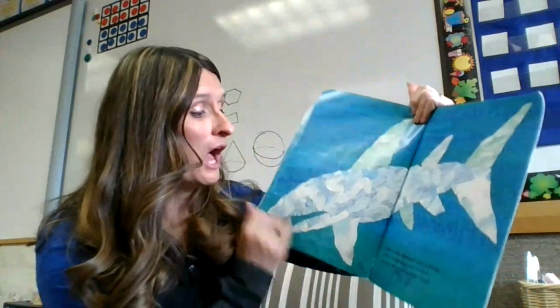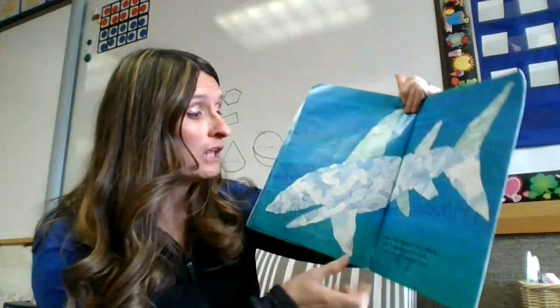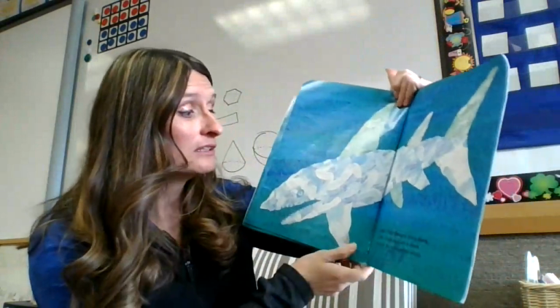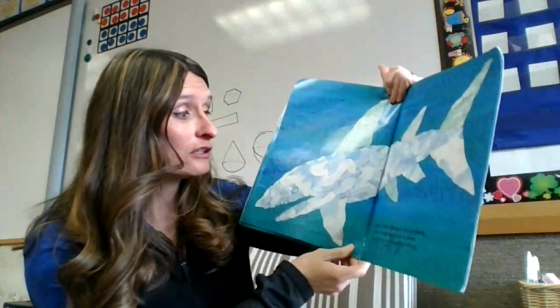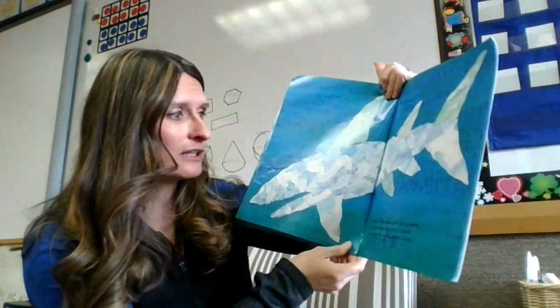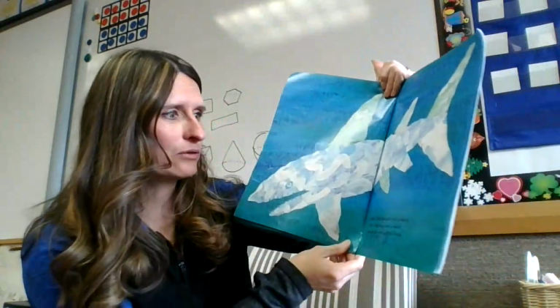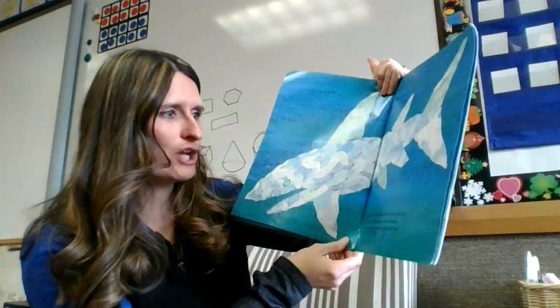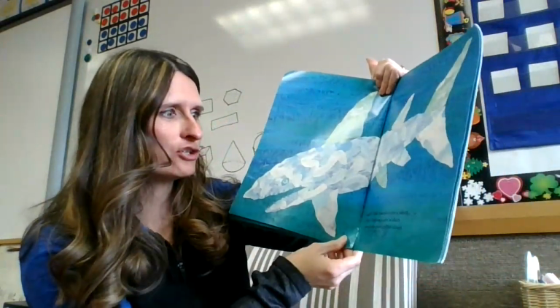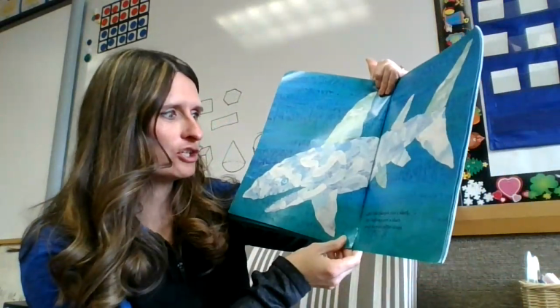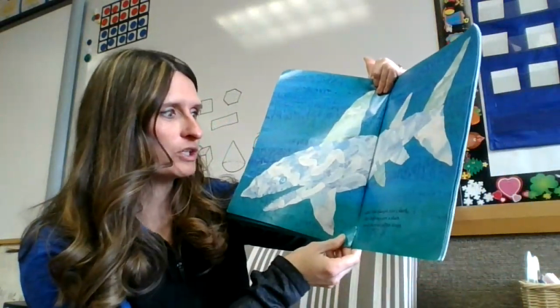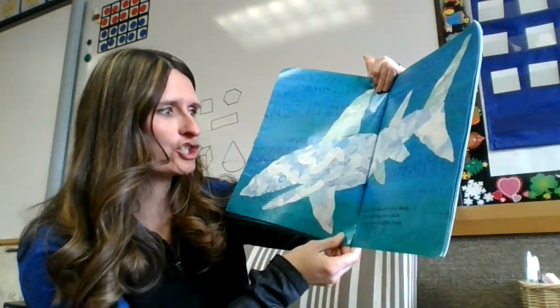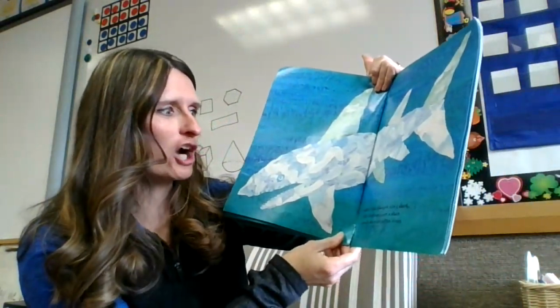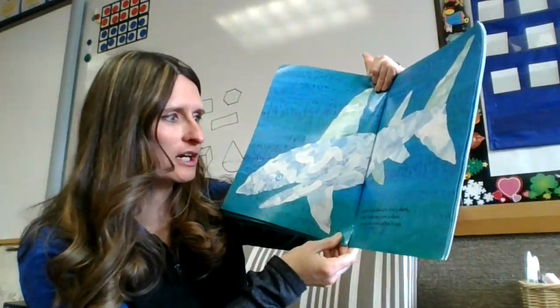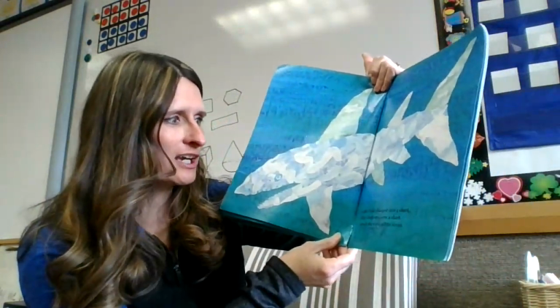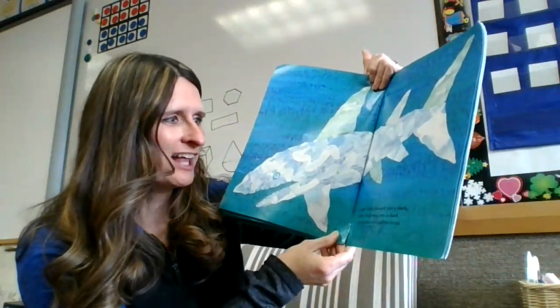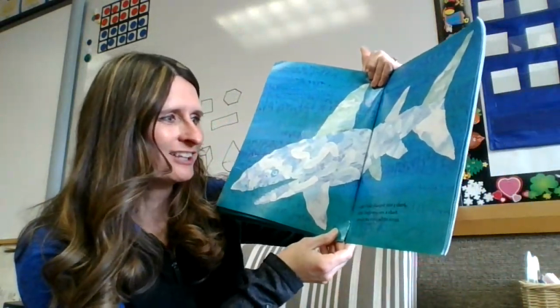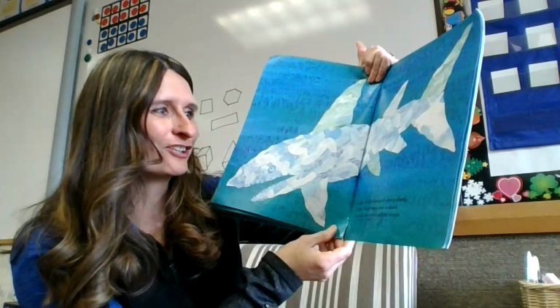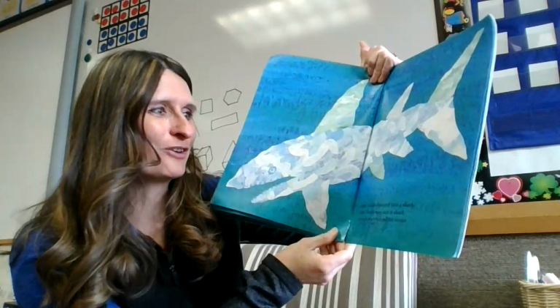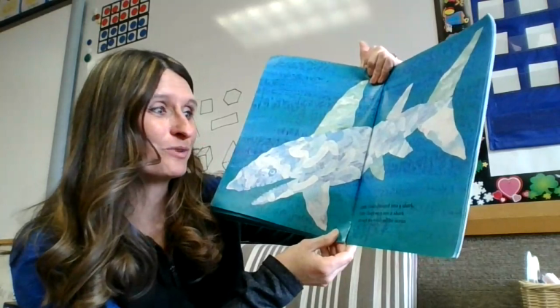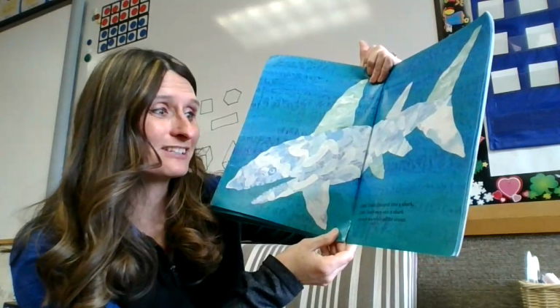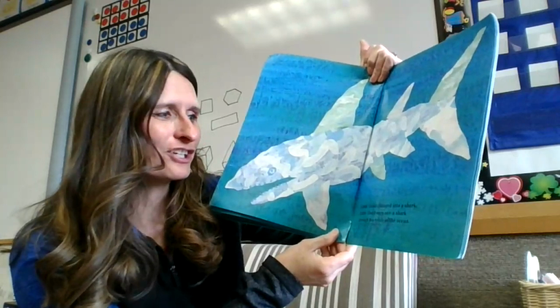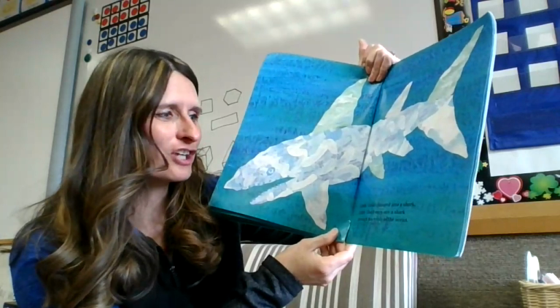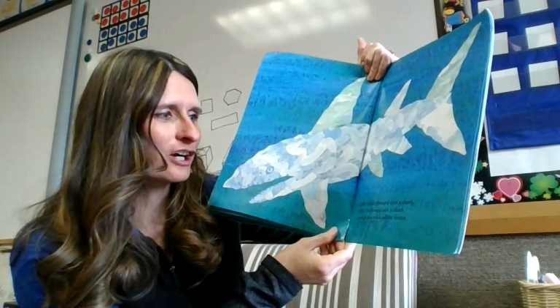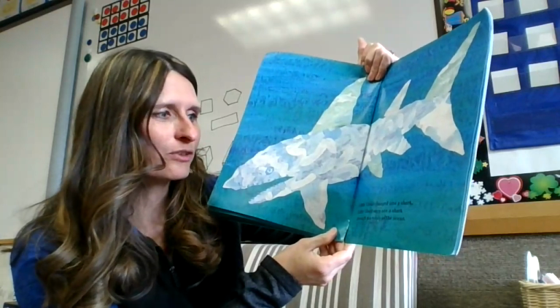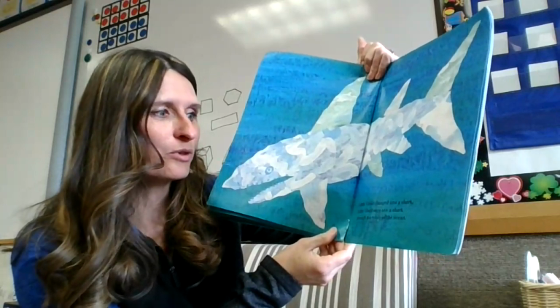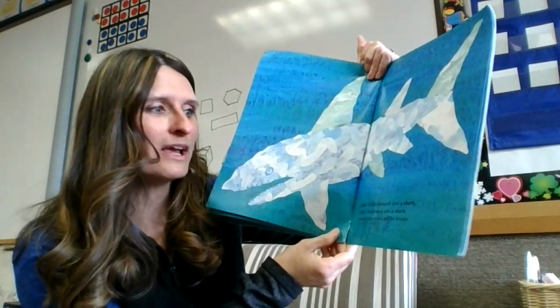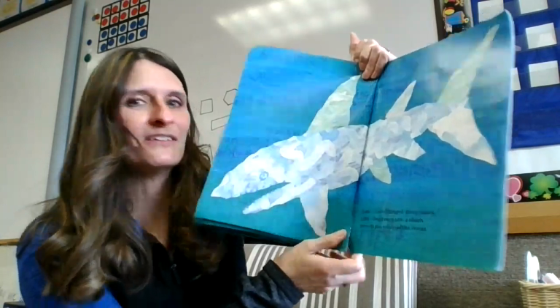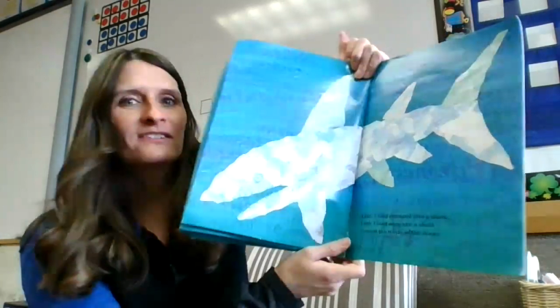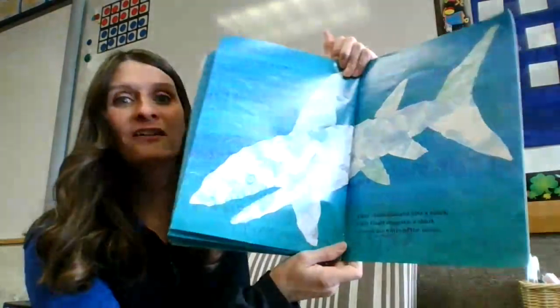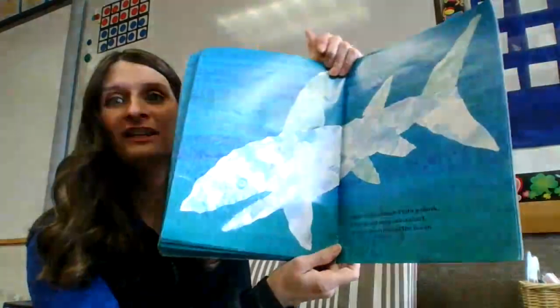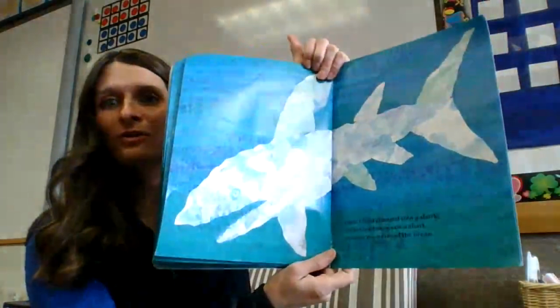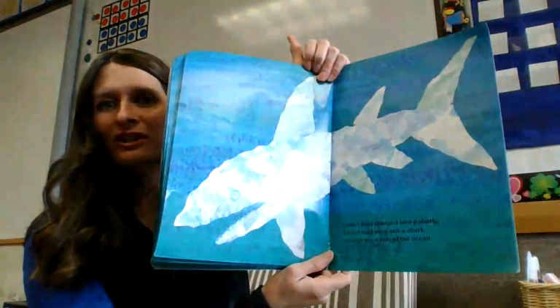Little Cloud changed into a shark. Little Cloud once saw a shark through the waves of the ocean.